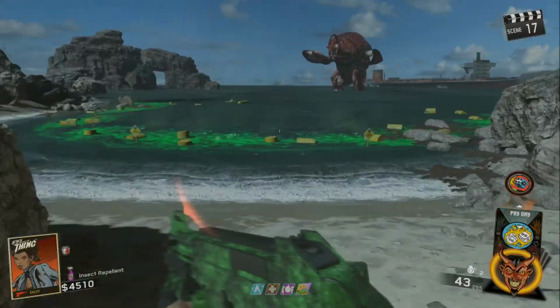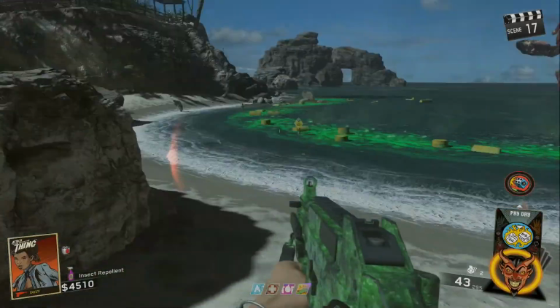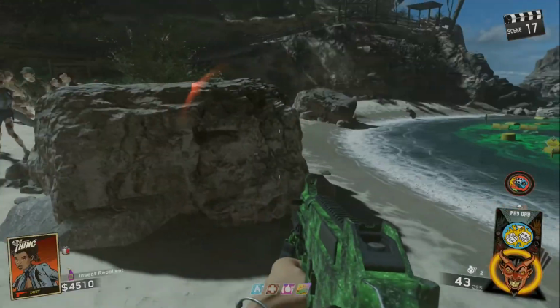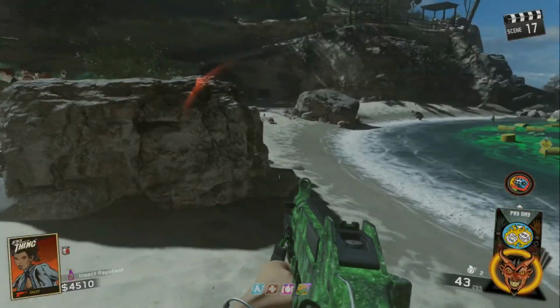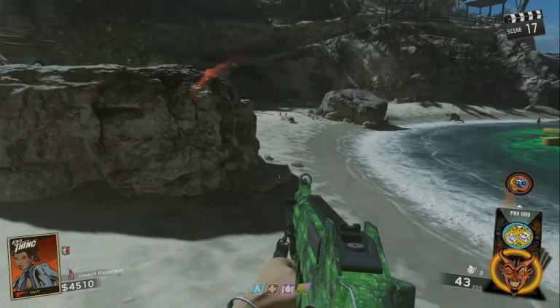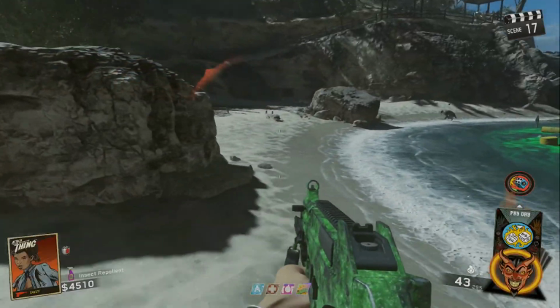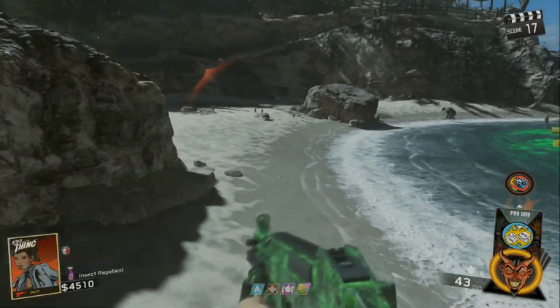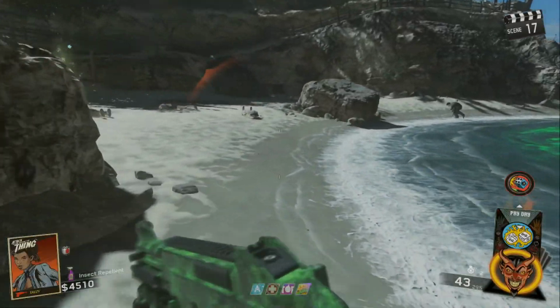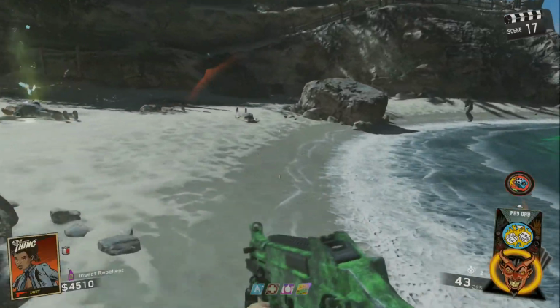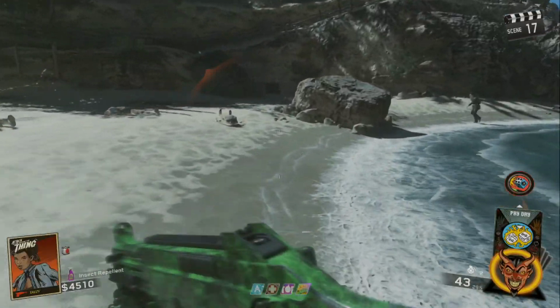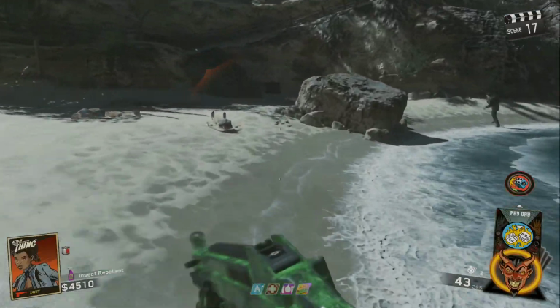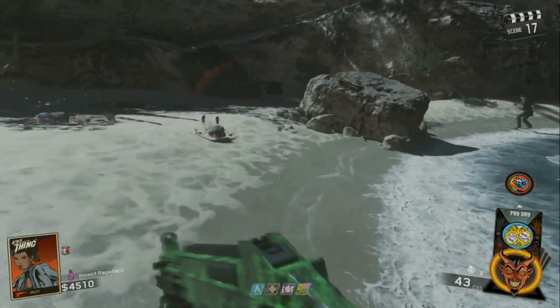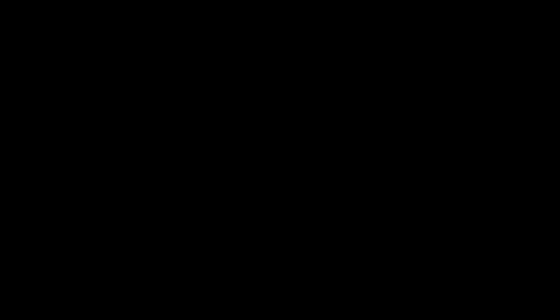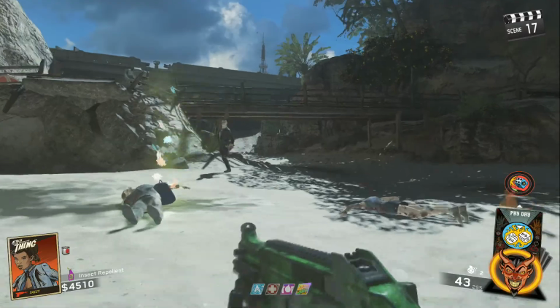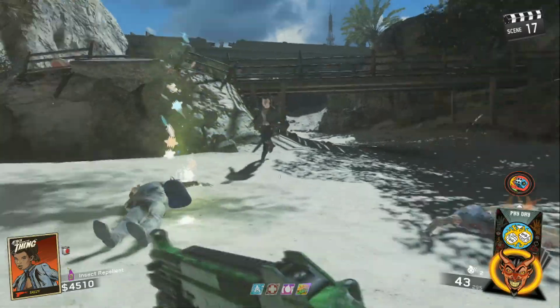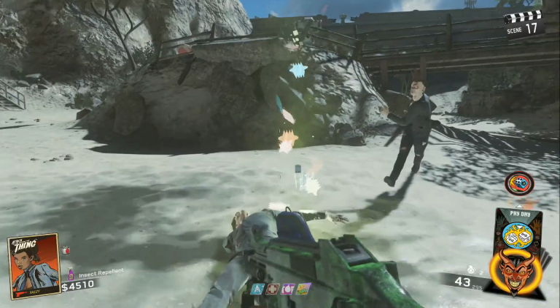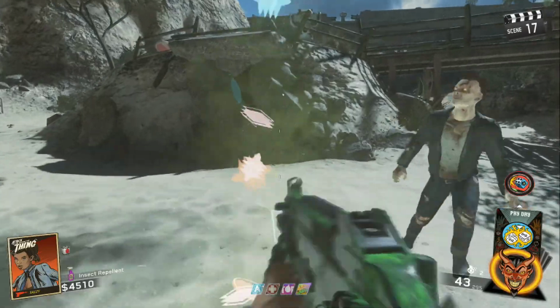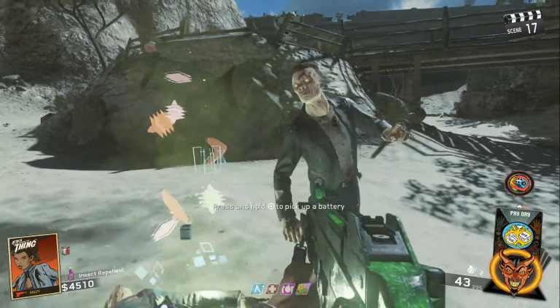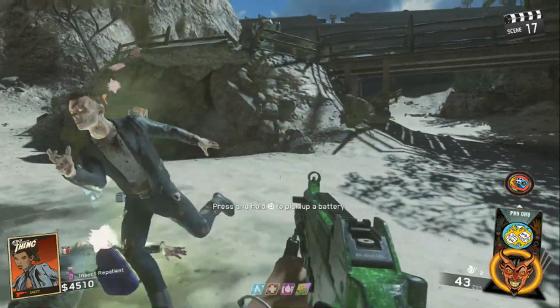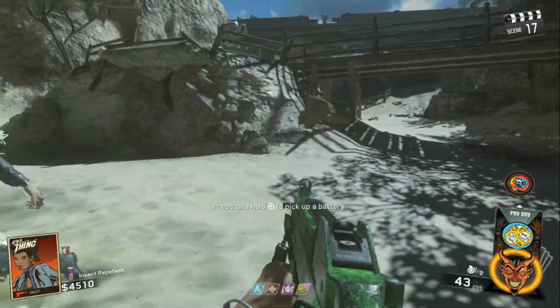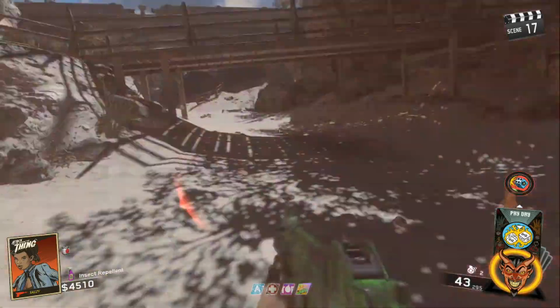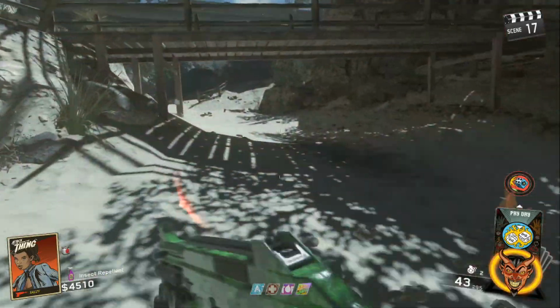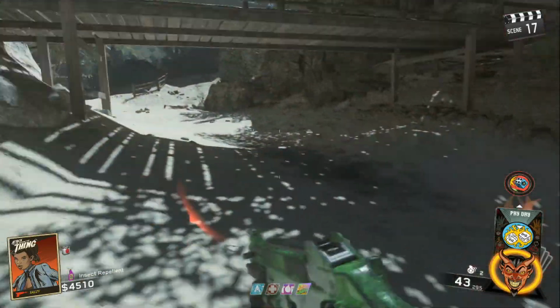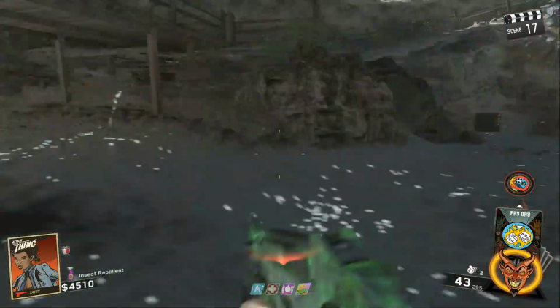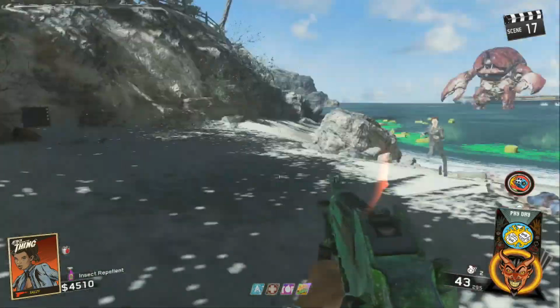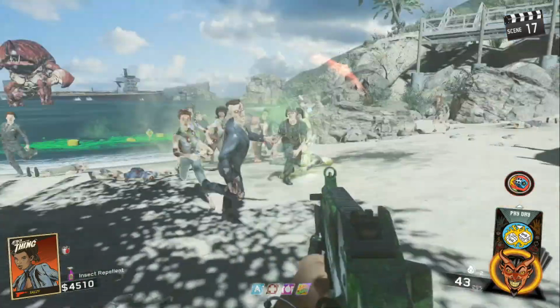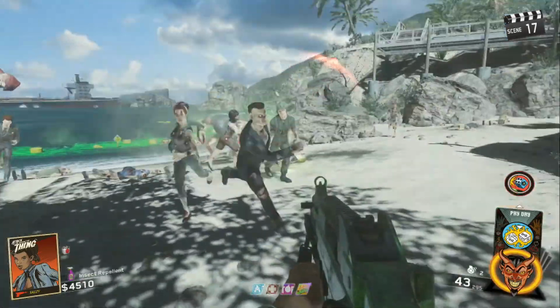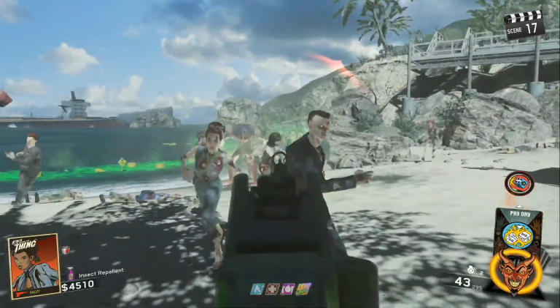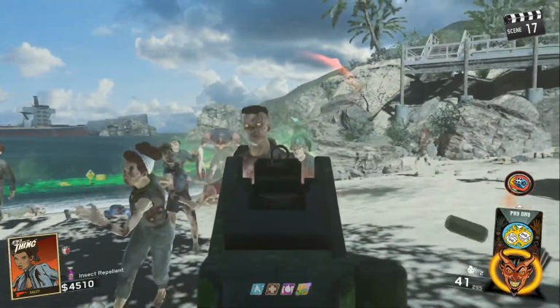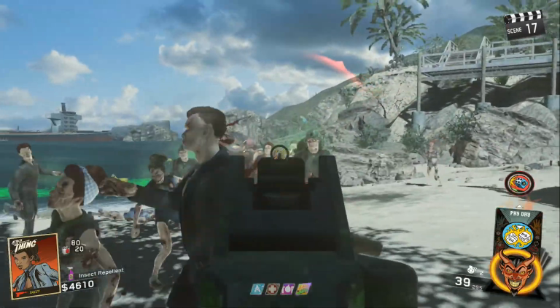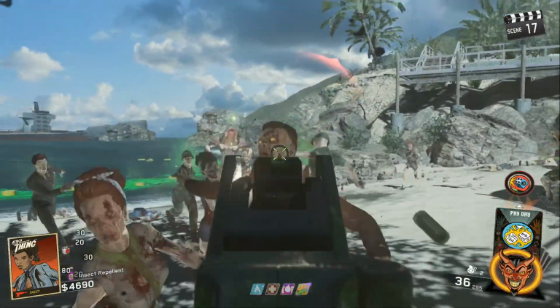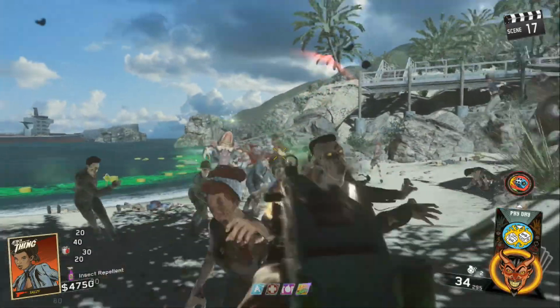Hey guys, what is going on? It's Digger here today and today I'm going to be showing you how to open Pack-a-Punch on the map Attack of the Radioactive Thing.